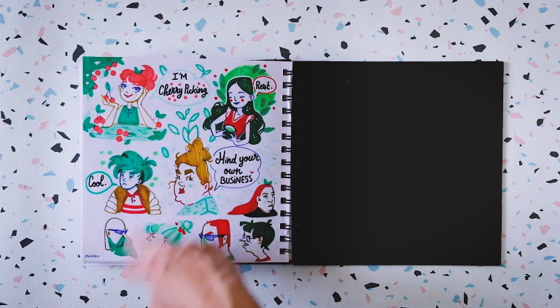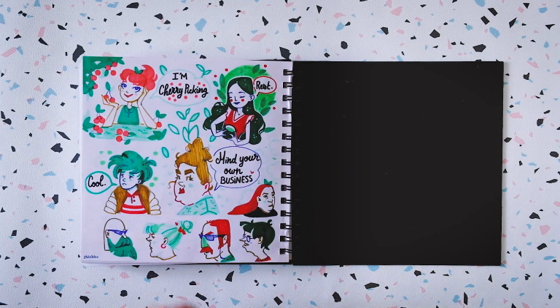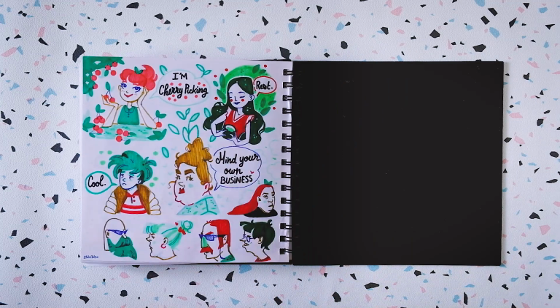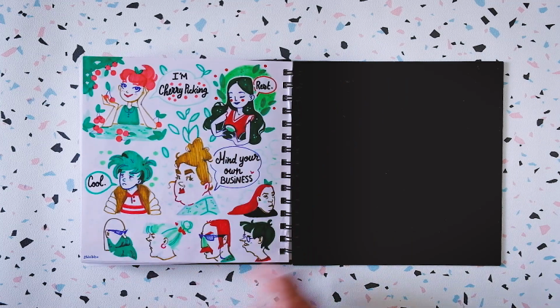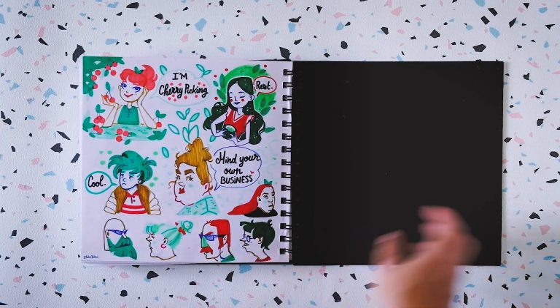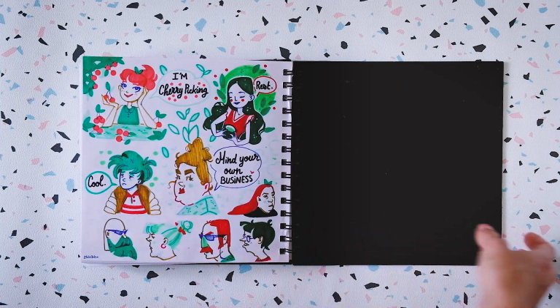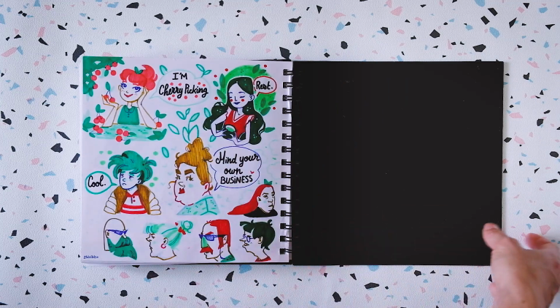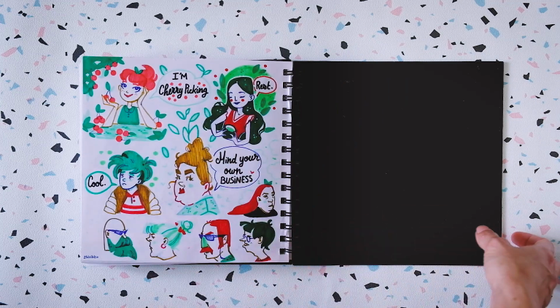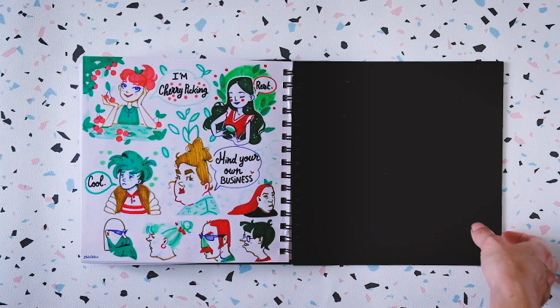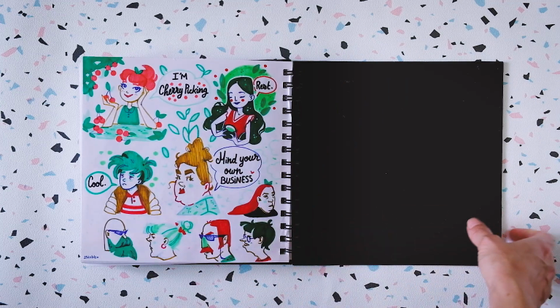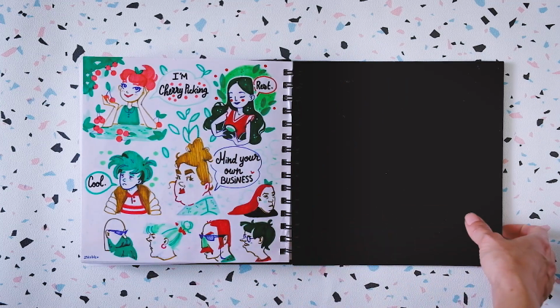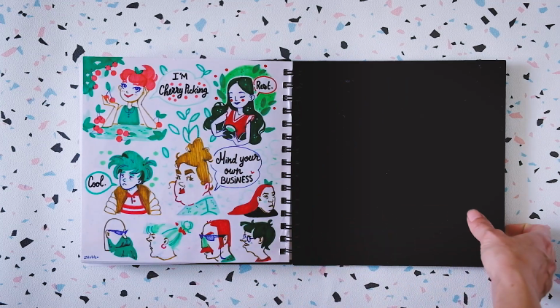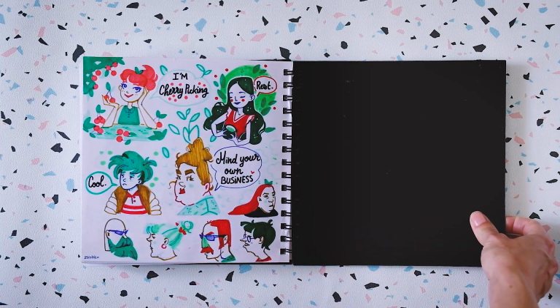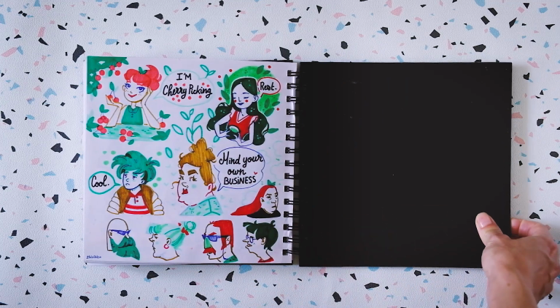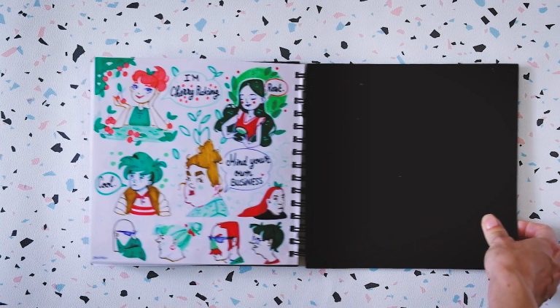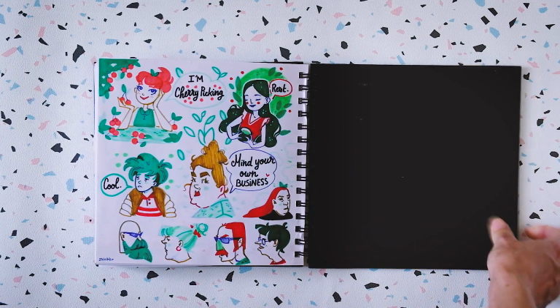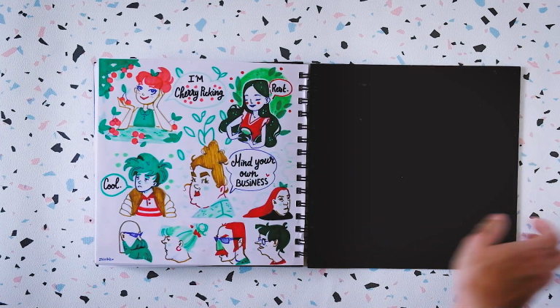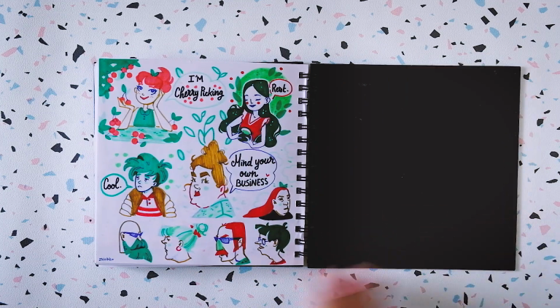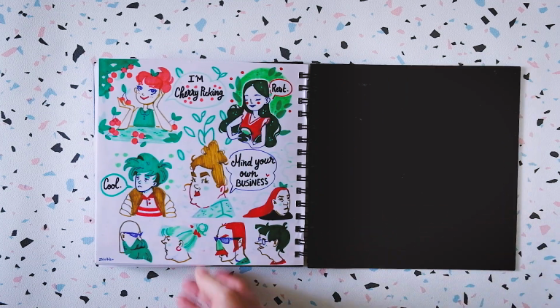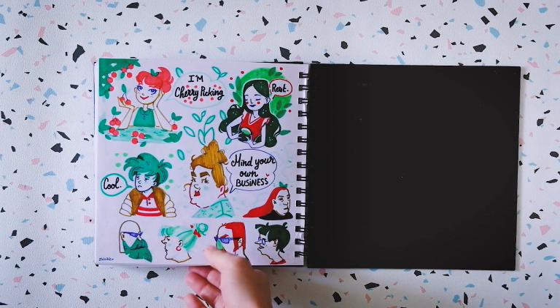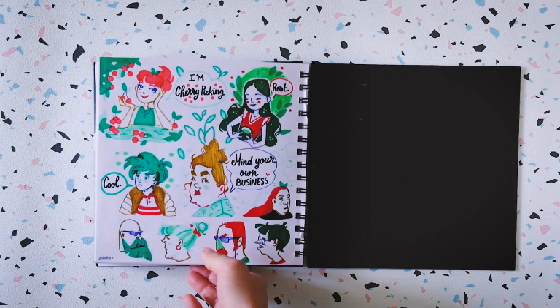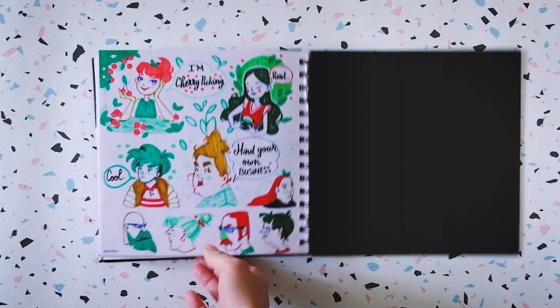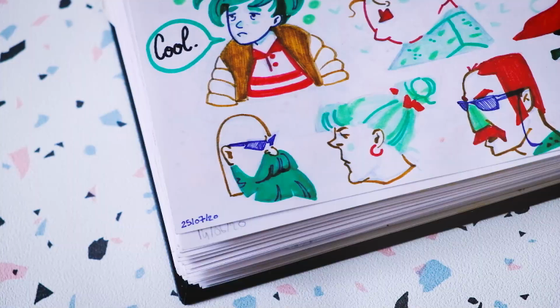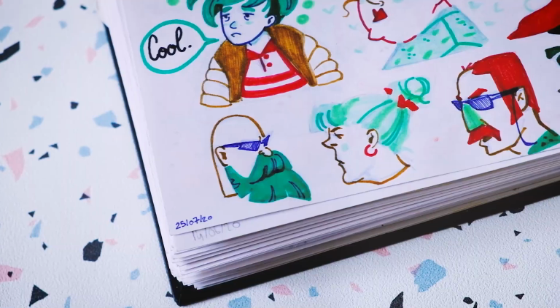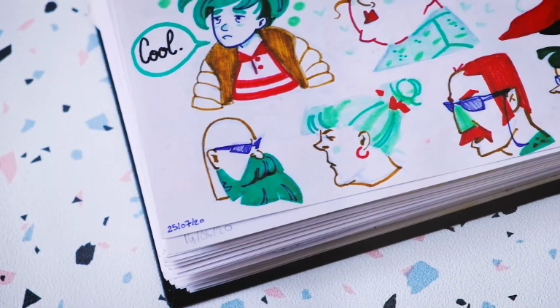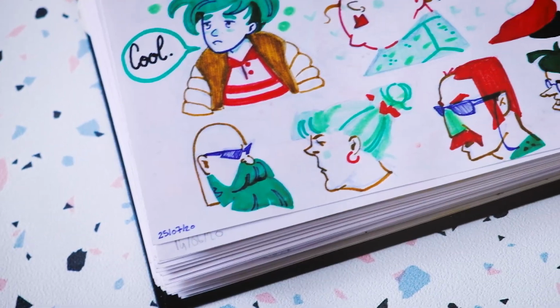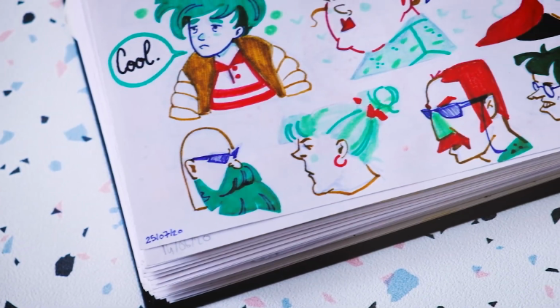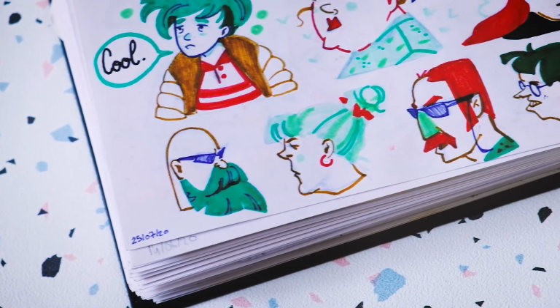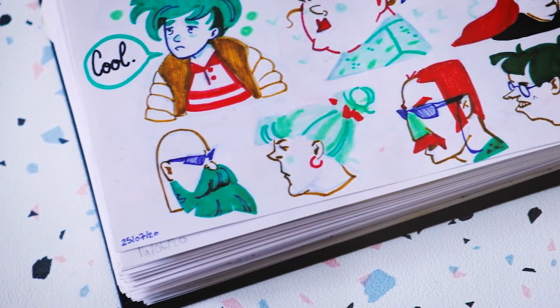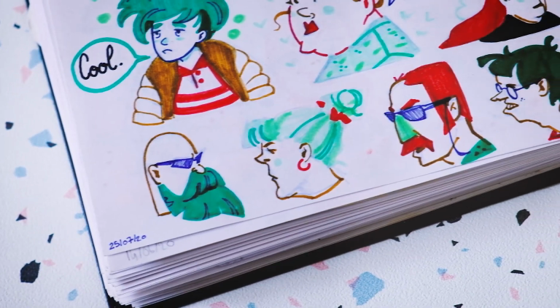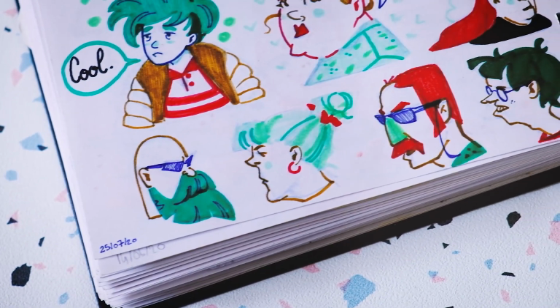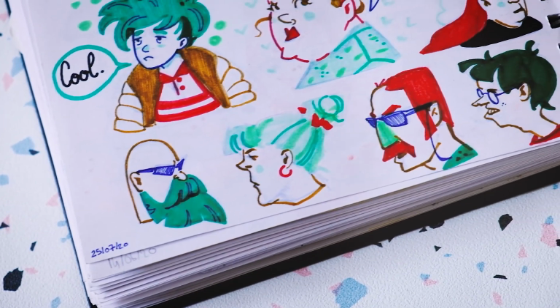And yeah, this is the last one. I really enjoy those guys here.